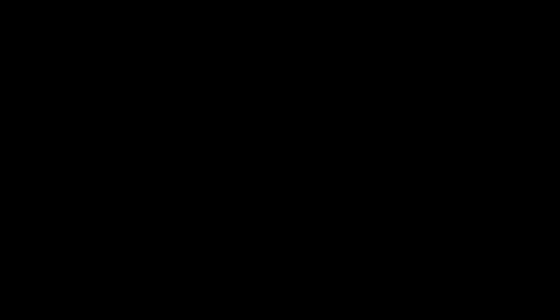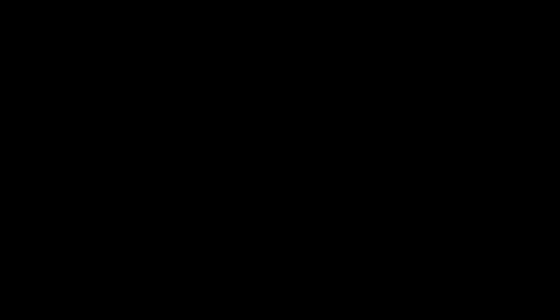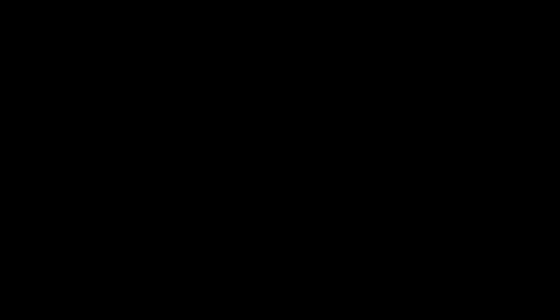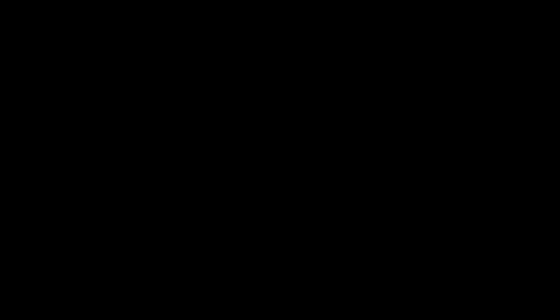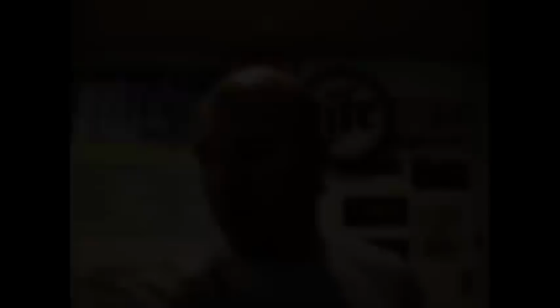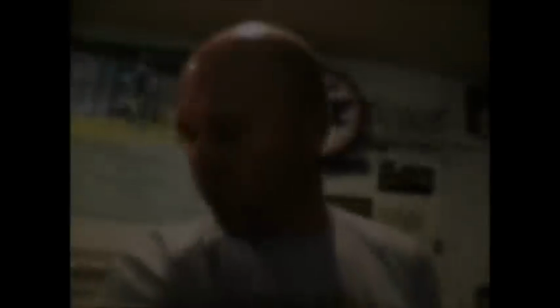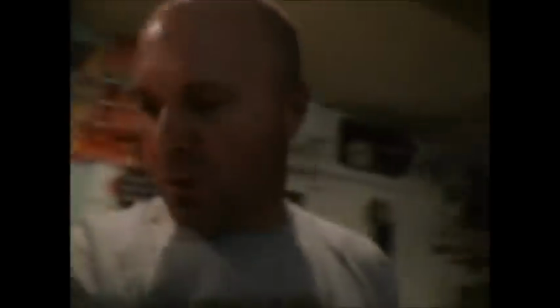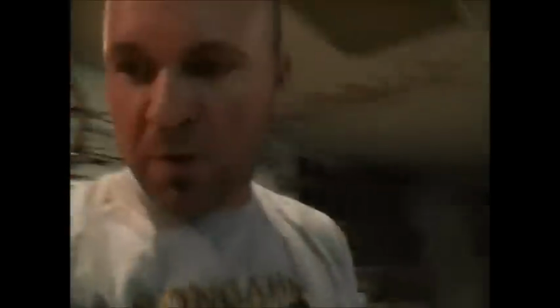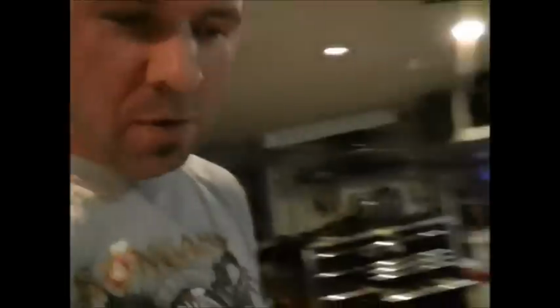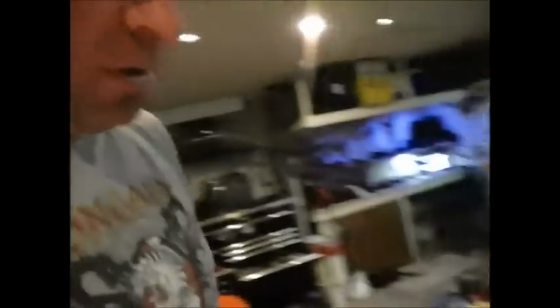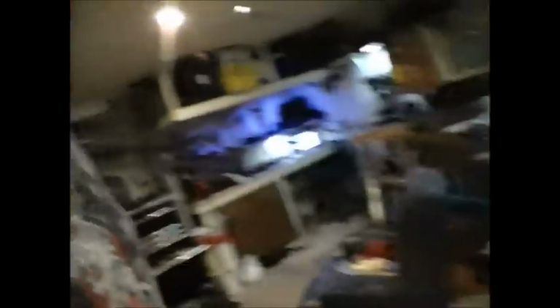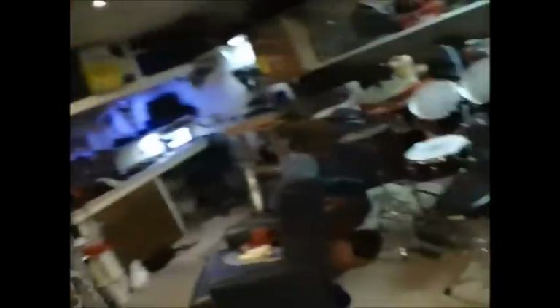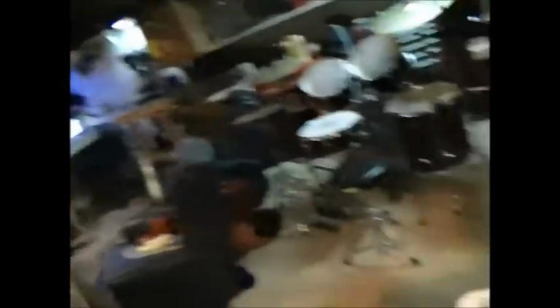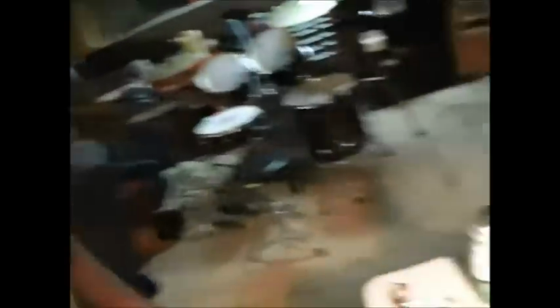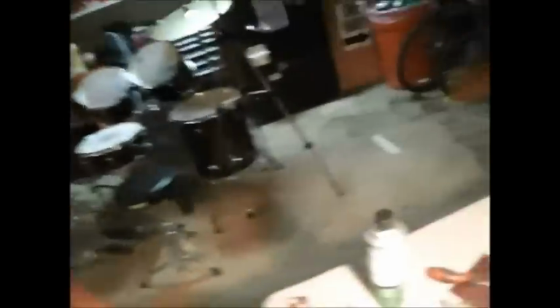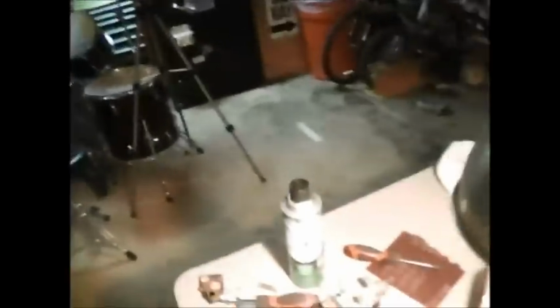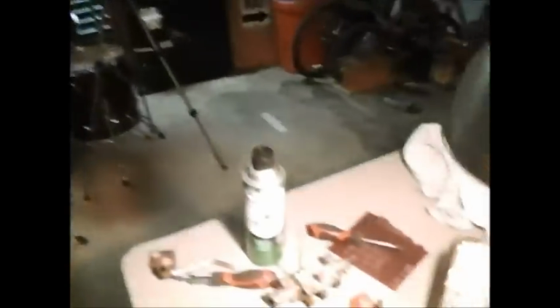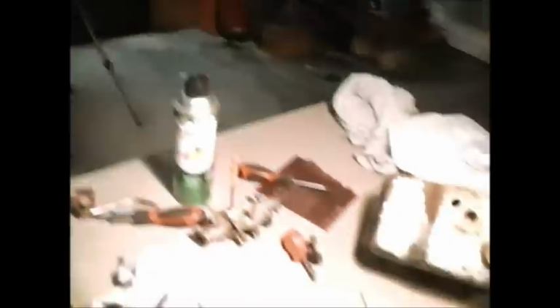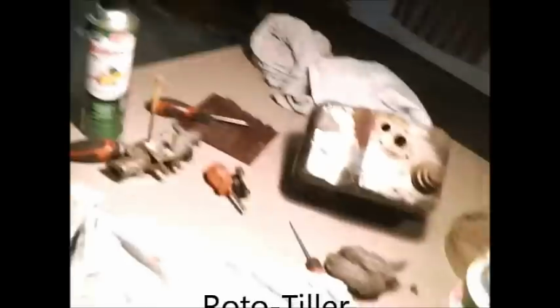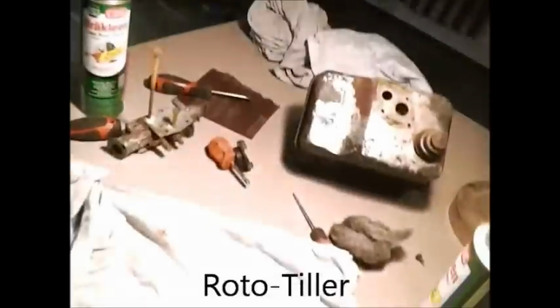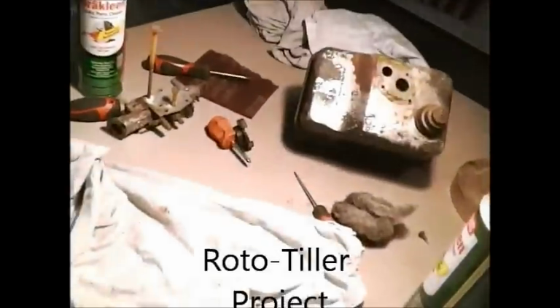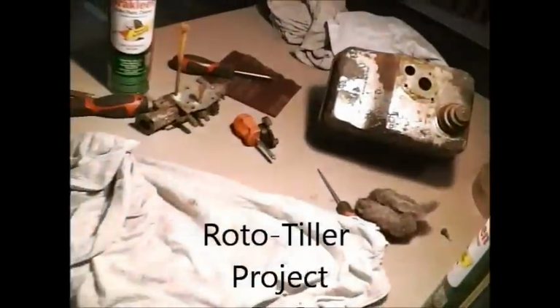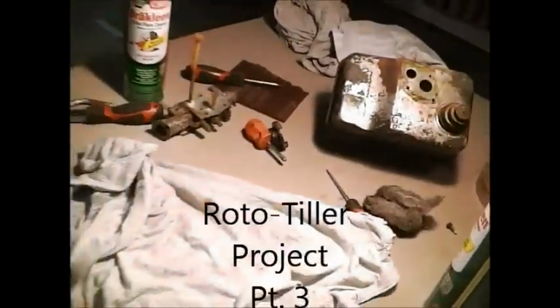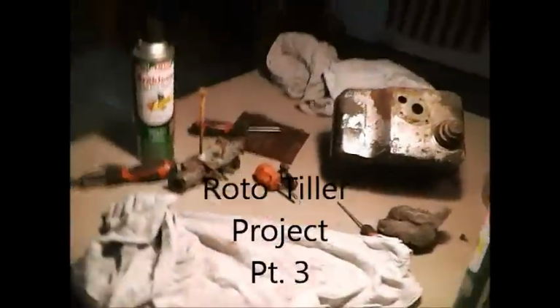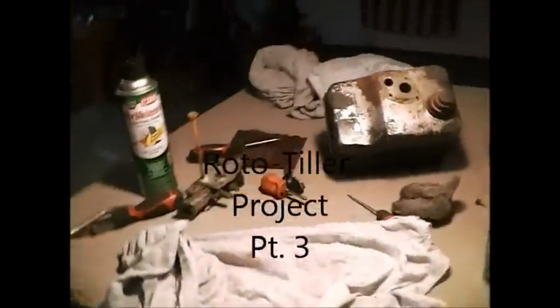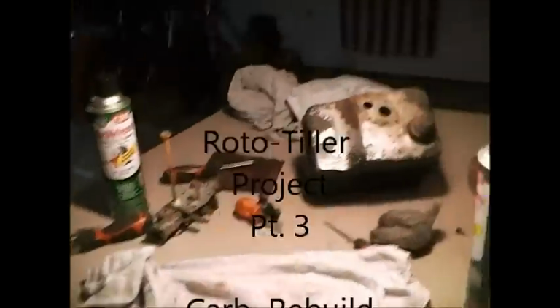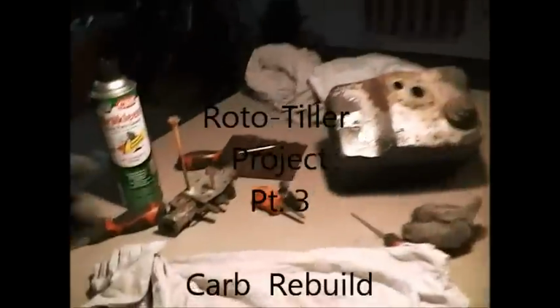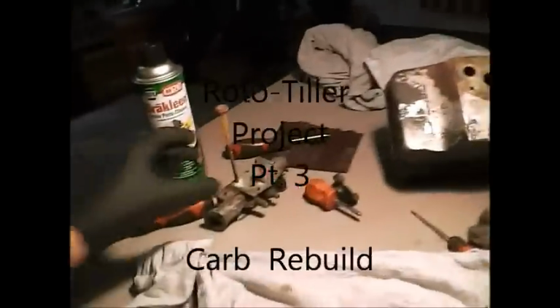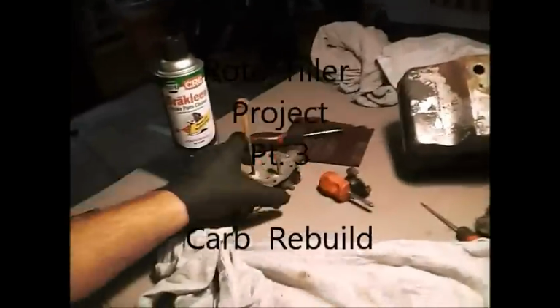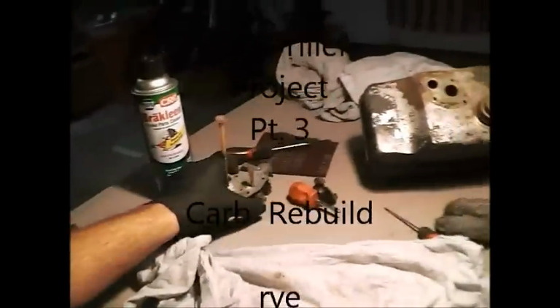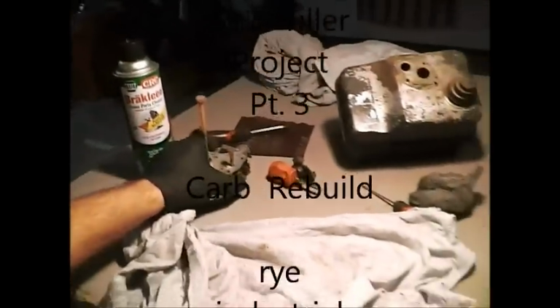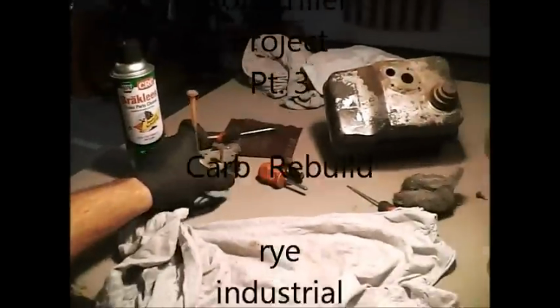Hey everybody, Ryan with RyanDustrial, and getting started here on the carburetor.